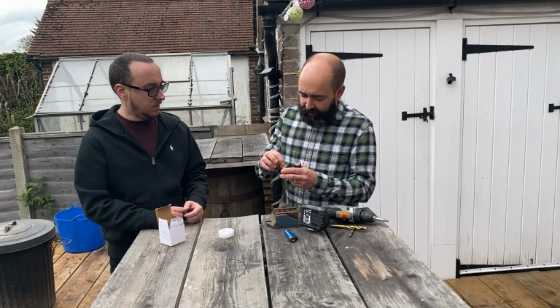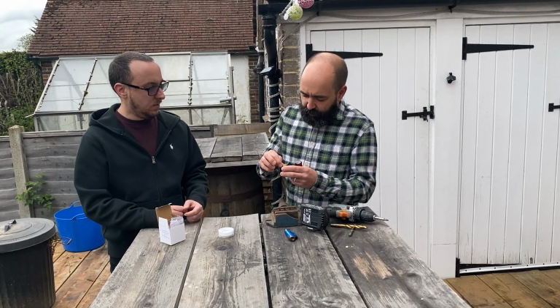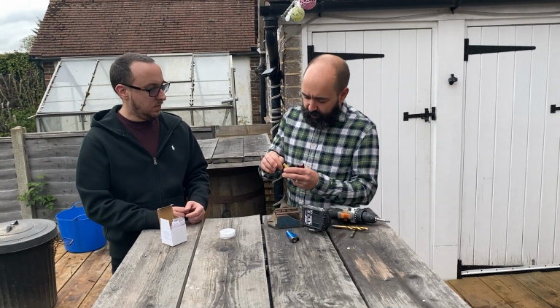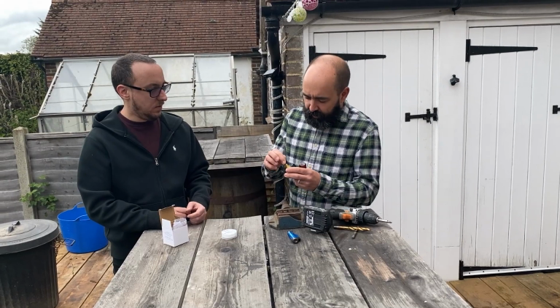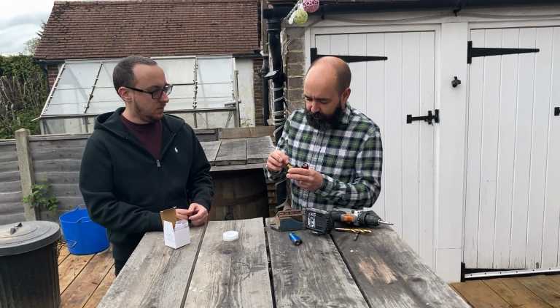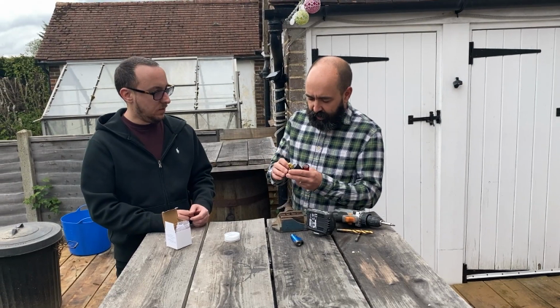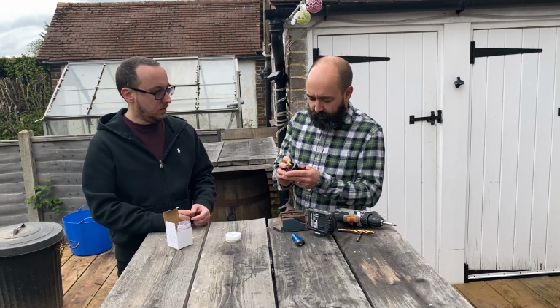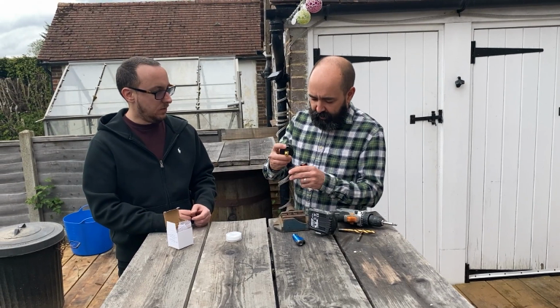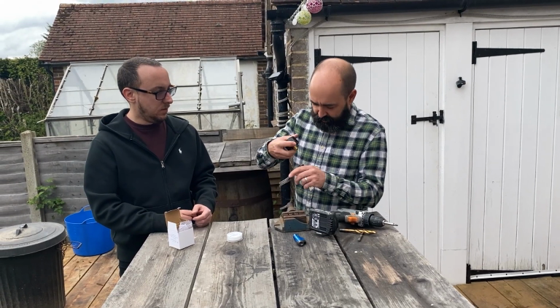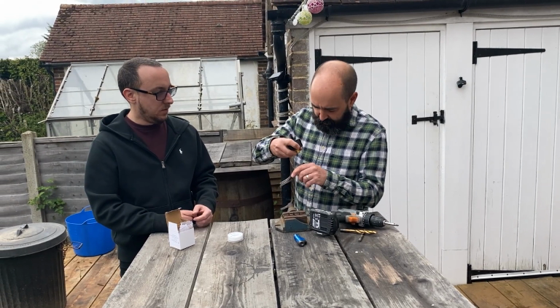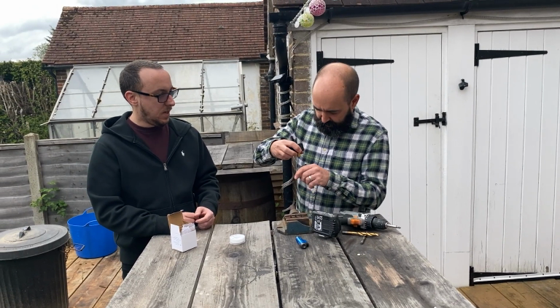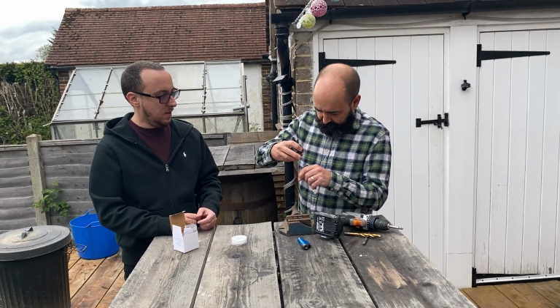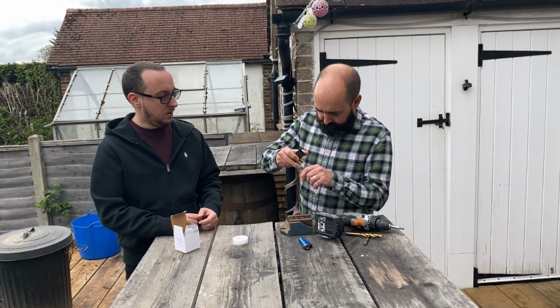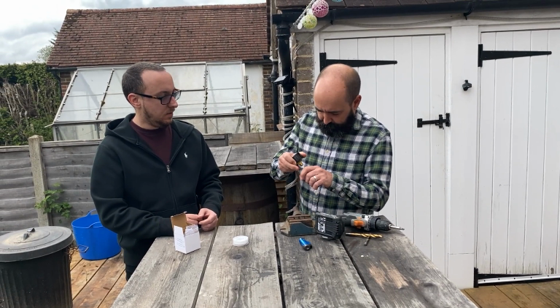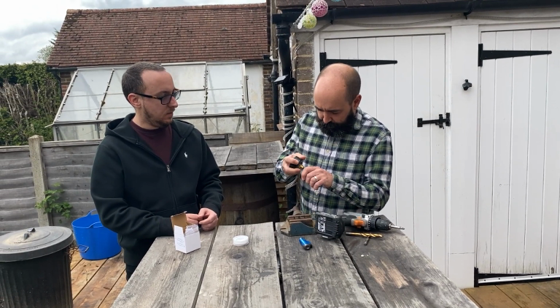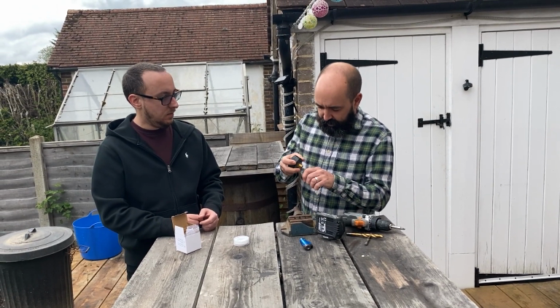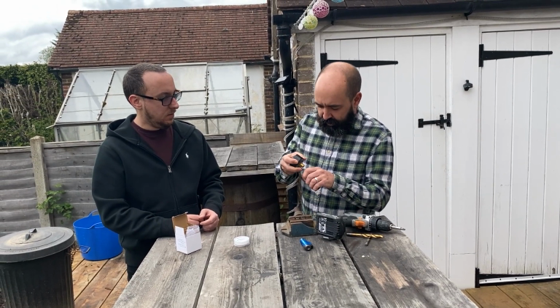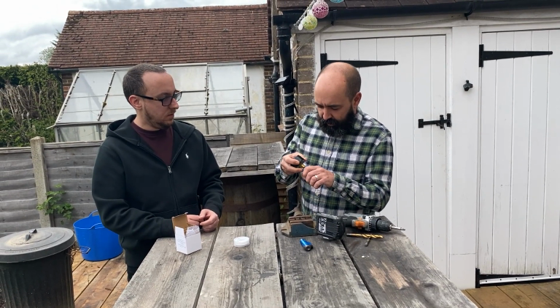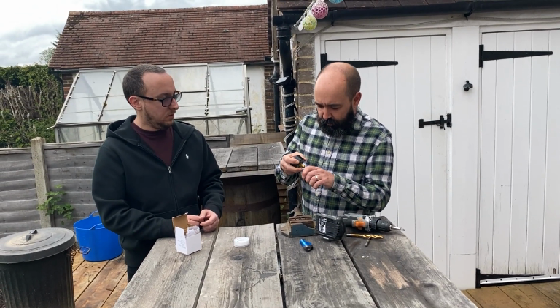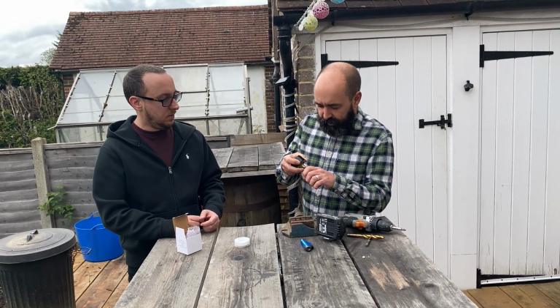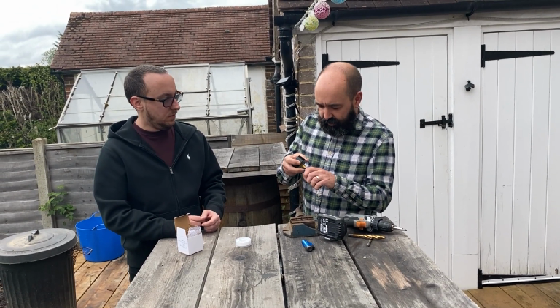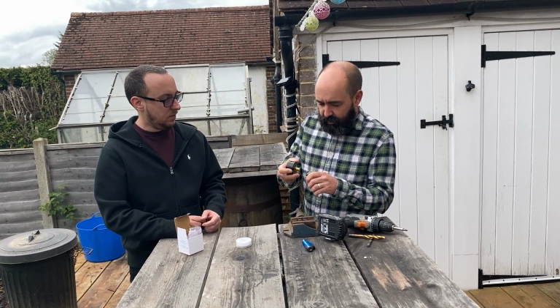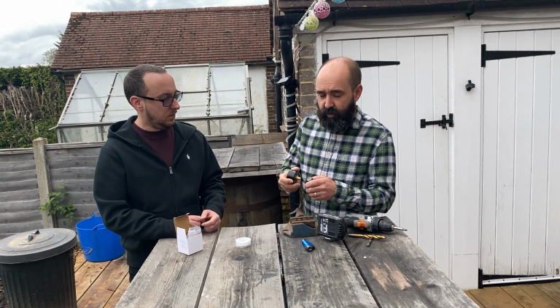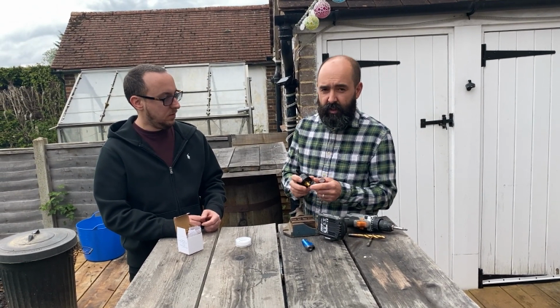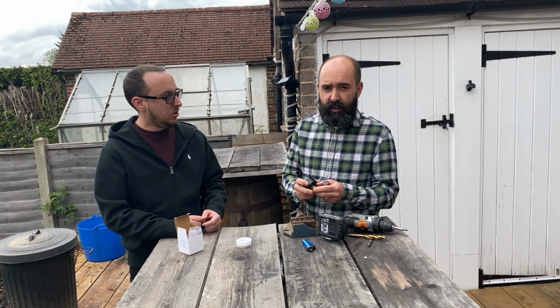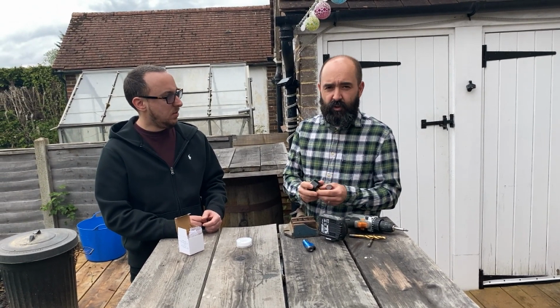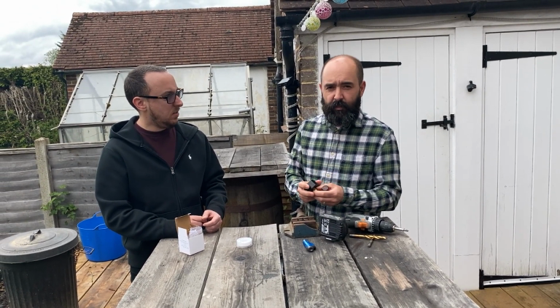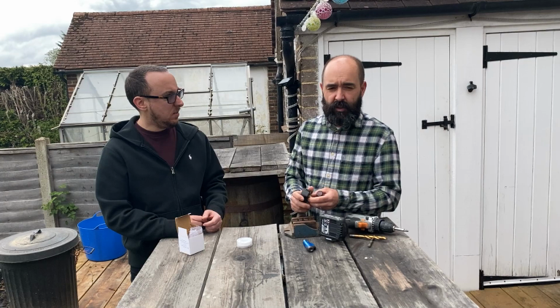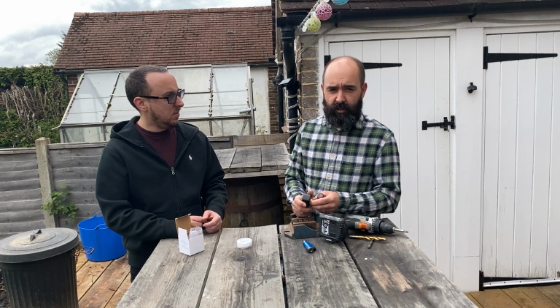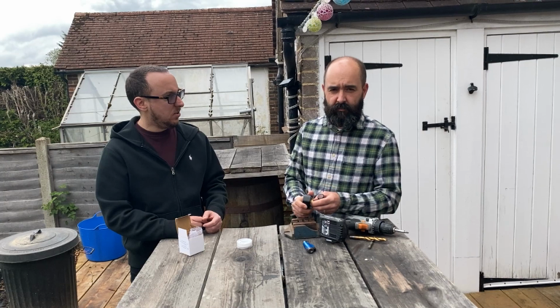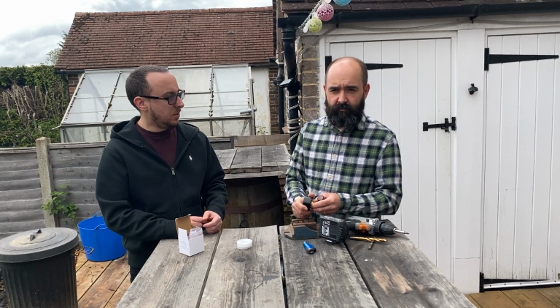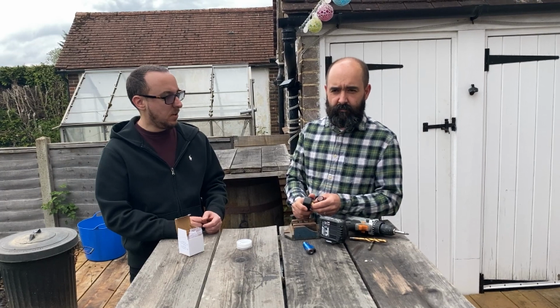And then we're going to put some tape on there, put it in, and hopefully it seals and jobs are good.